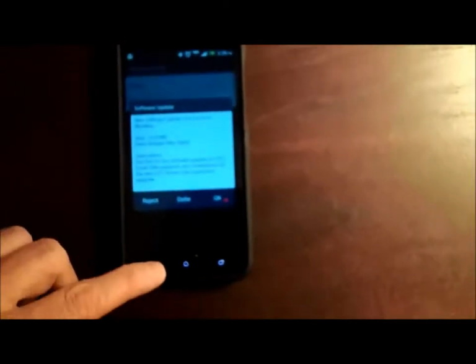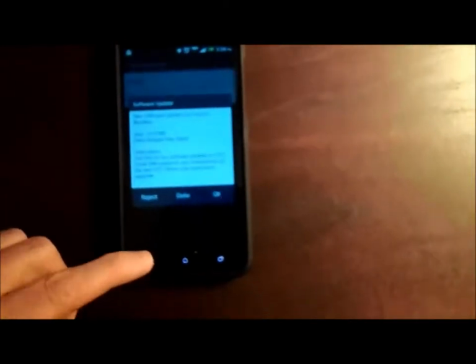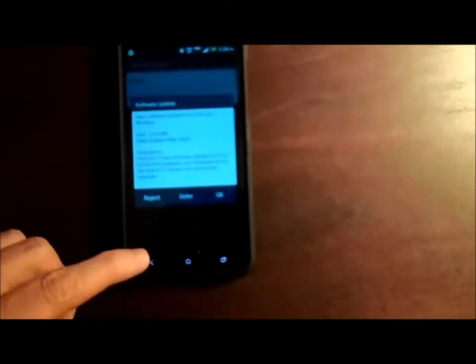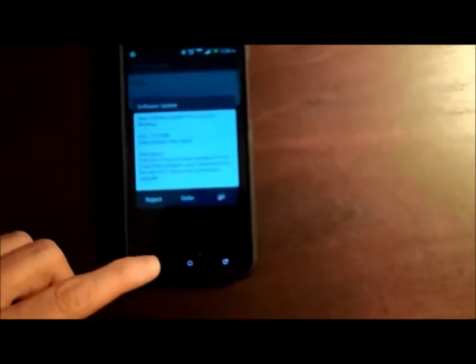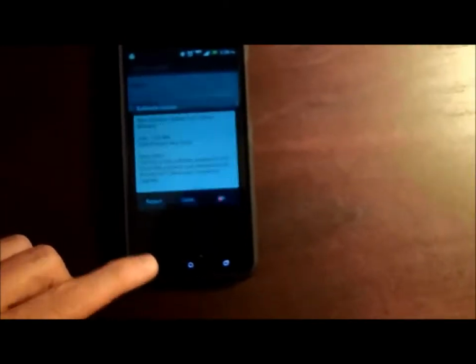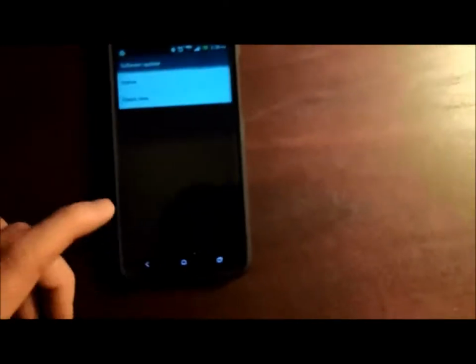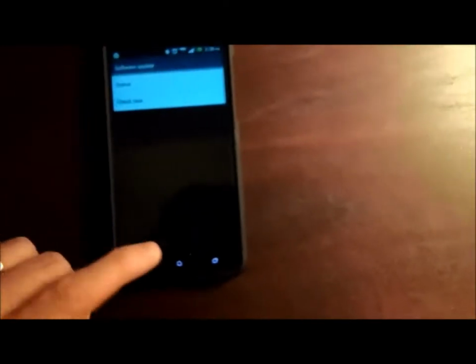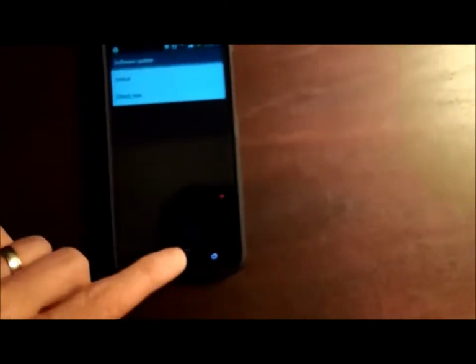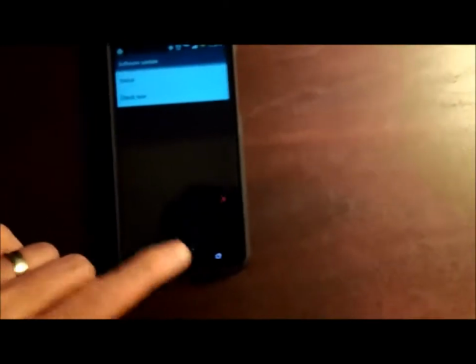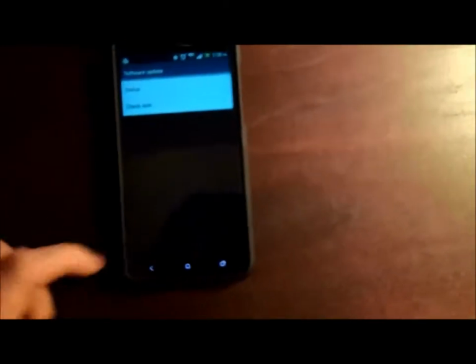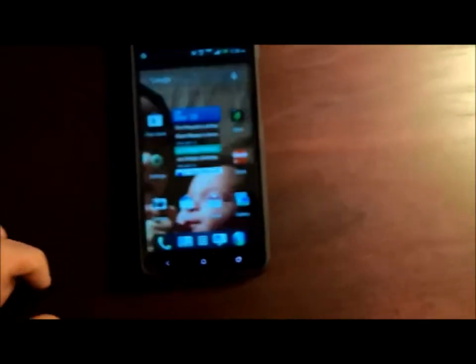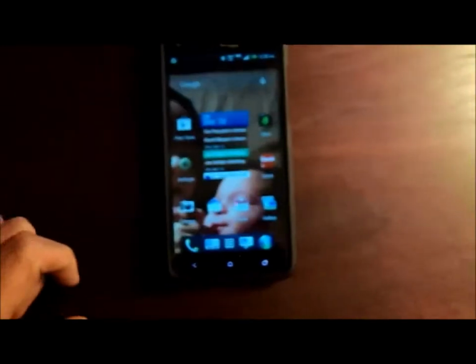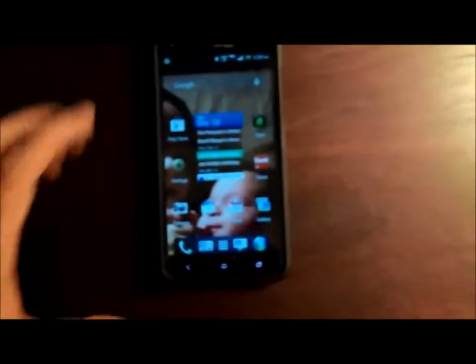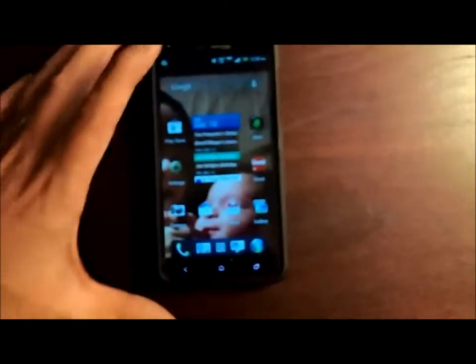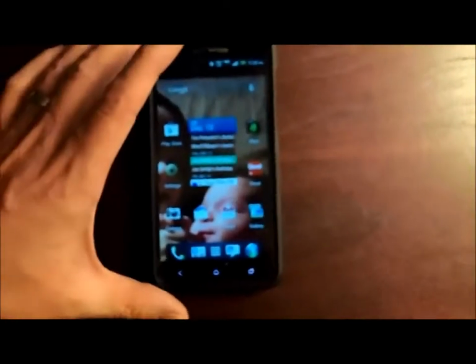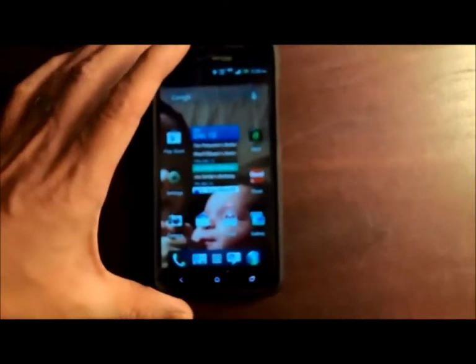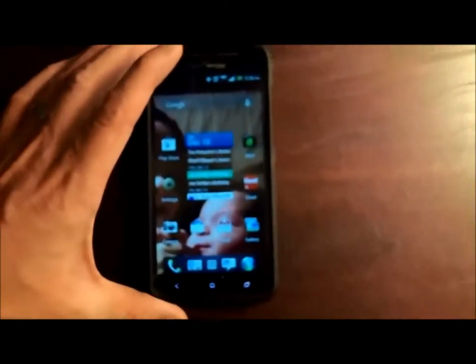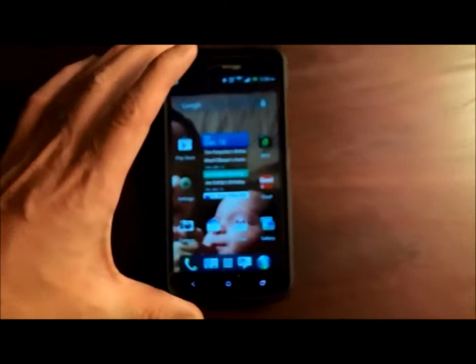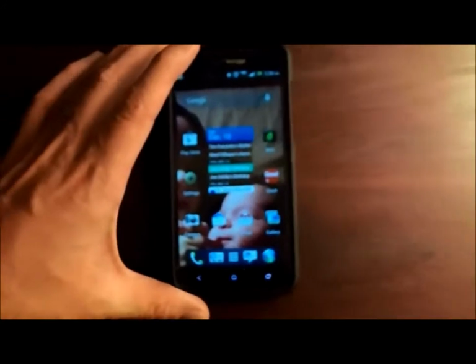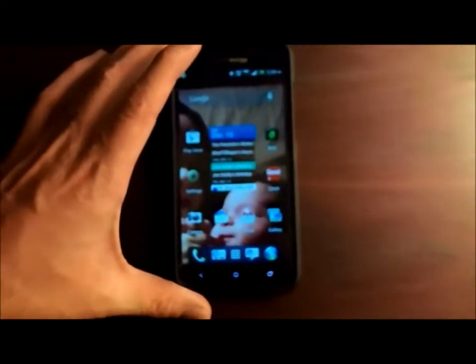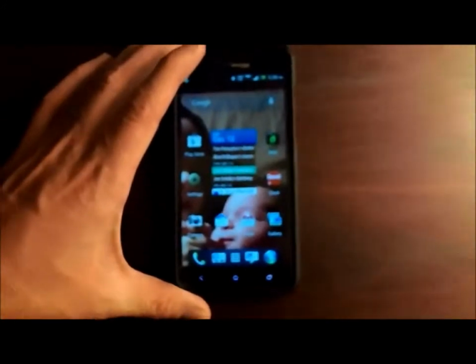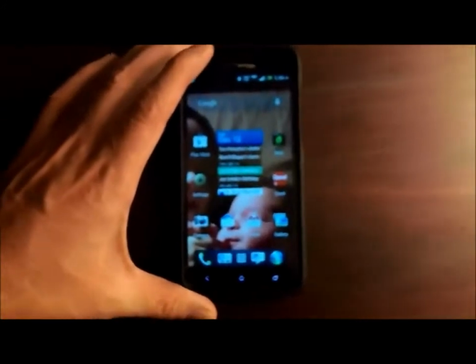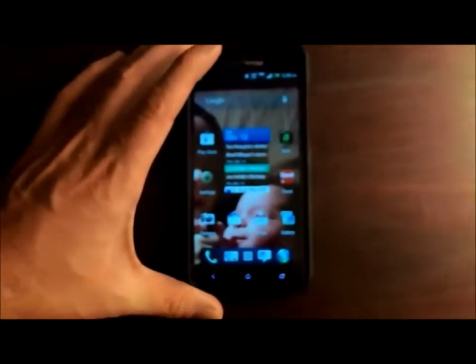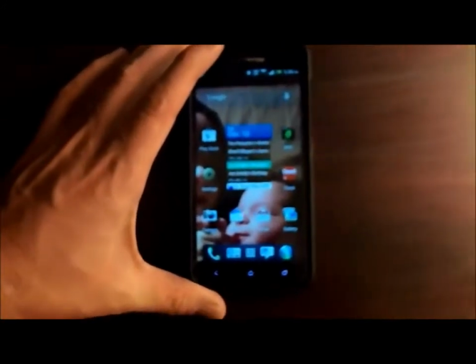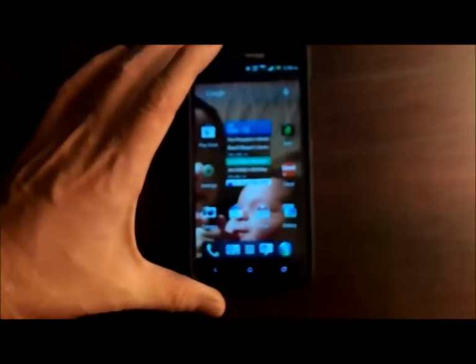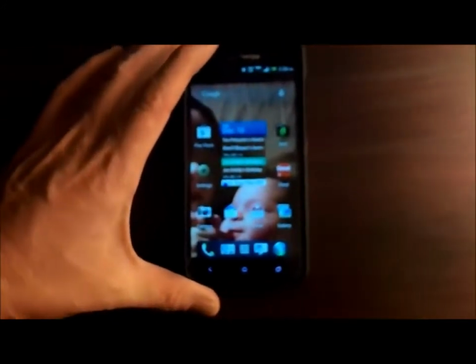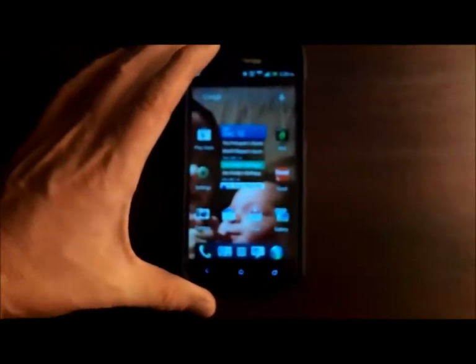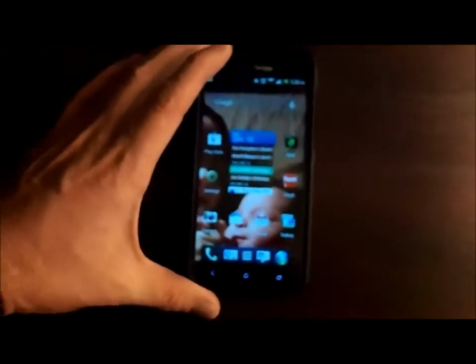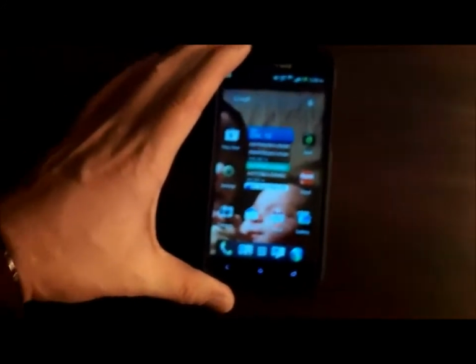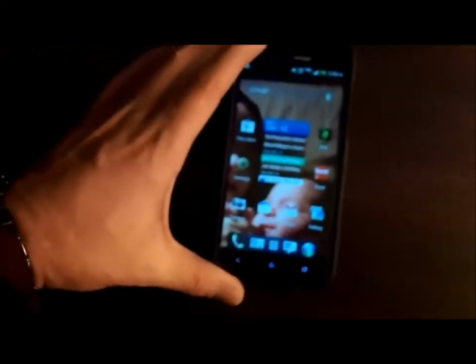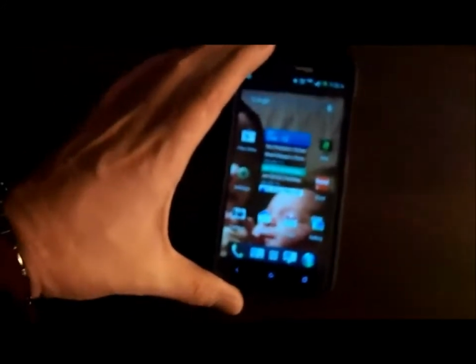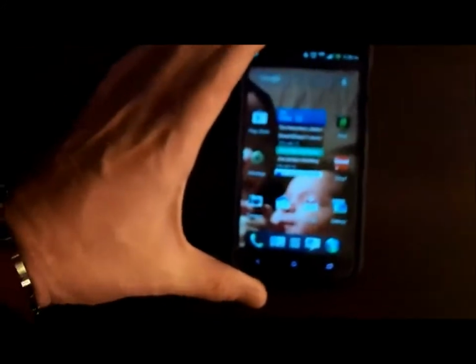Alright, so the Droid DNA had just gotten a software update and I haven't done mine yet. Thought I'd take the time to actually show everybody how that works.